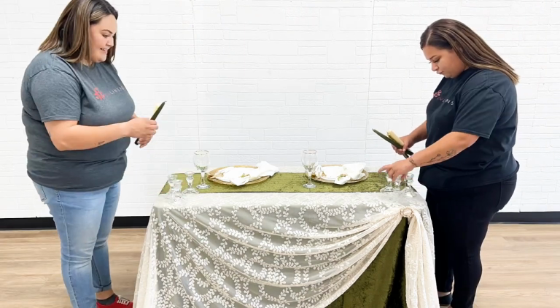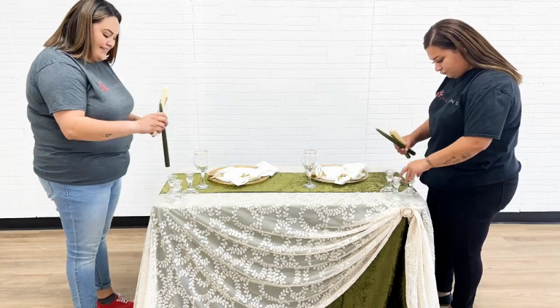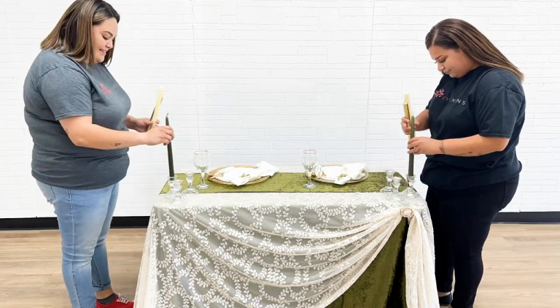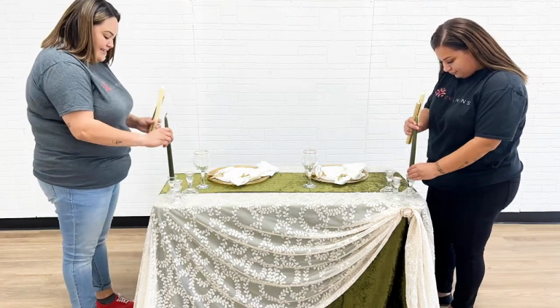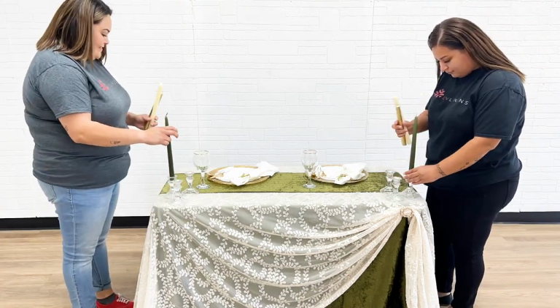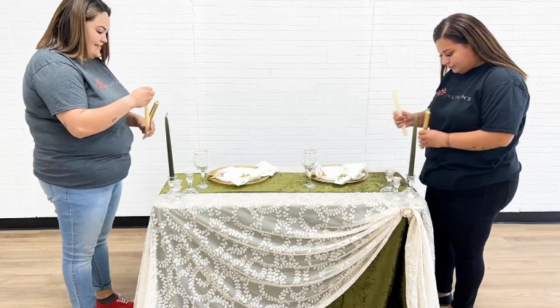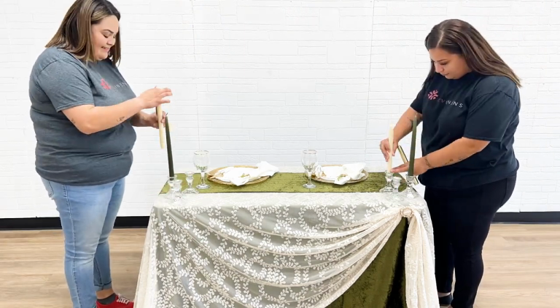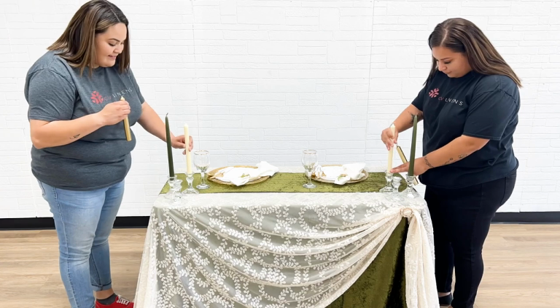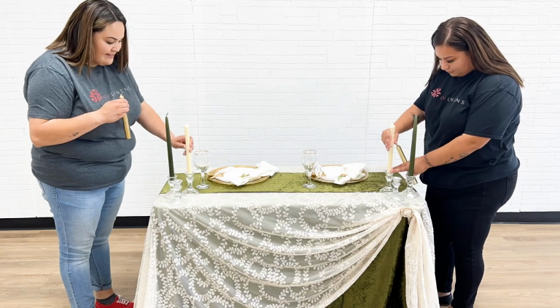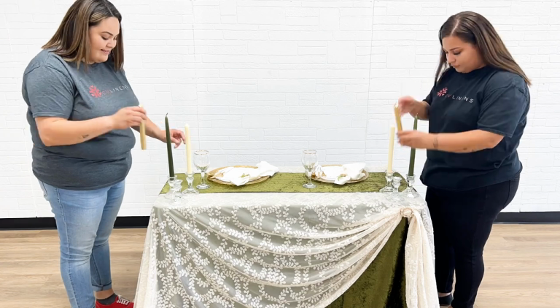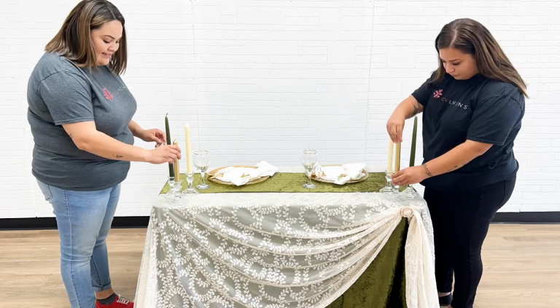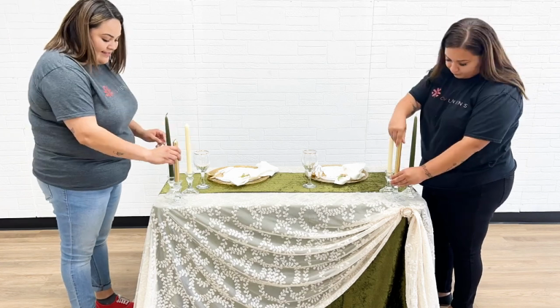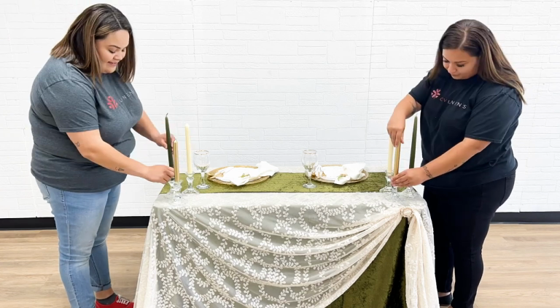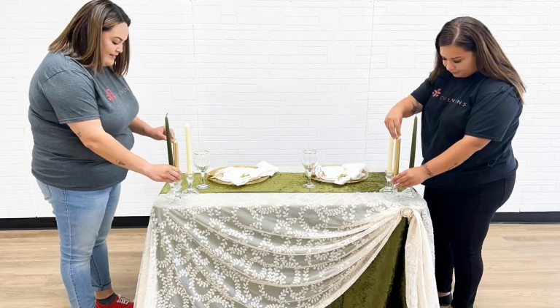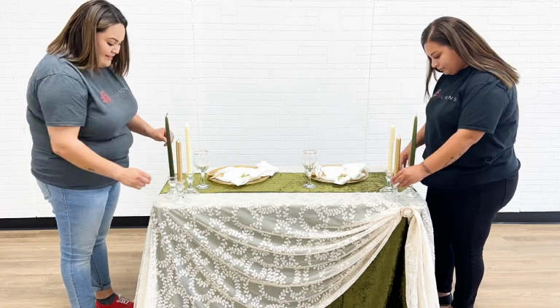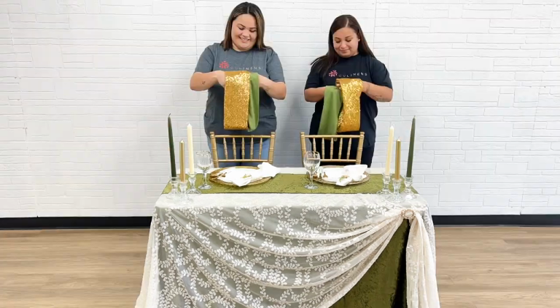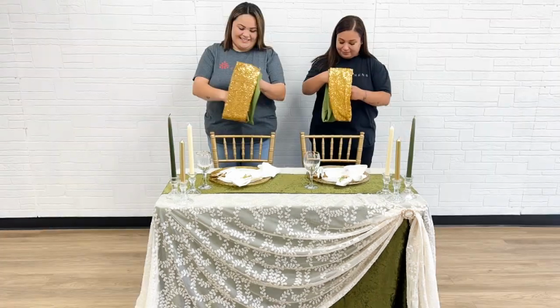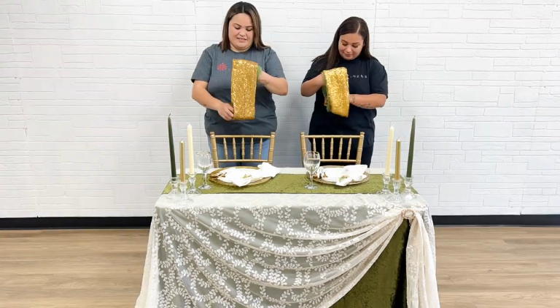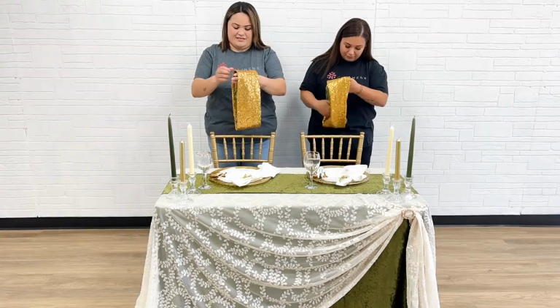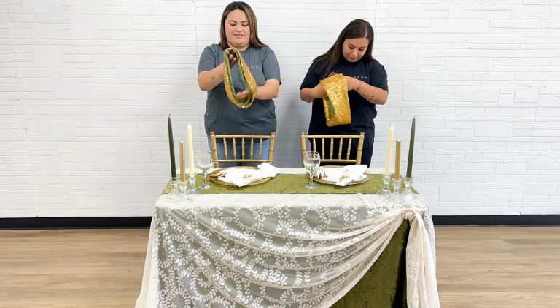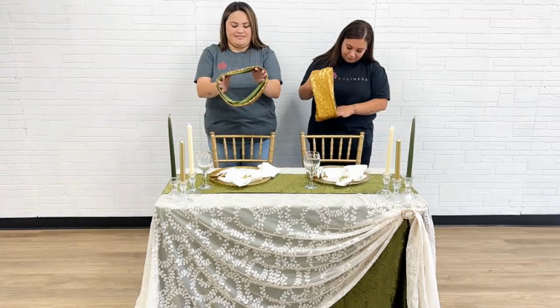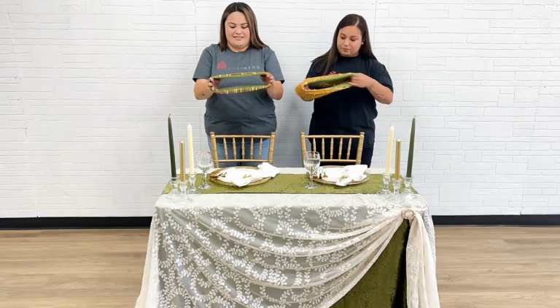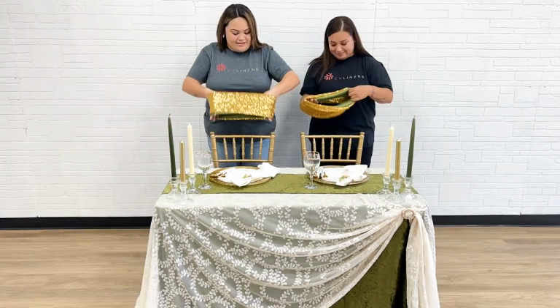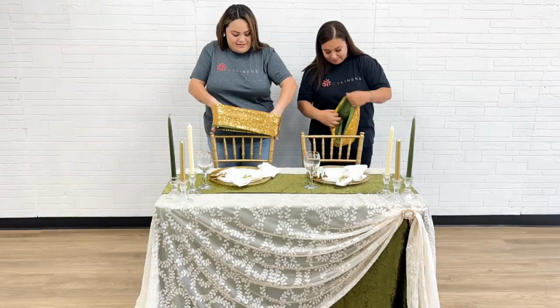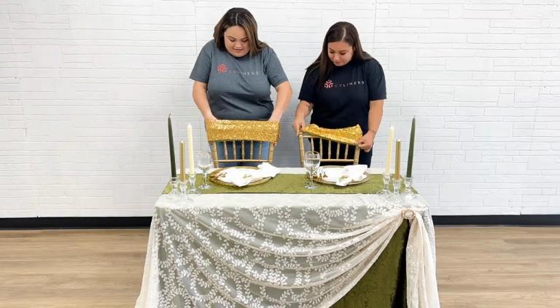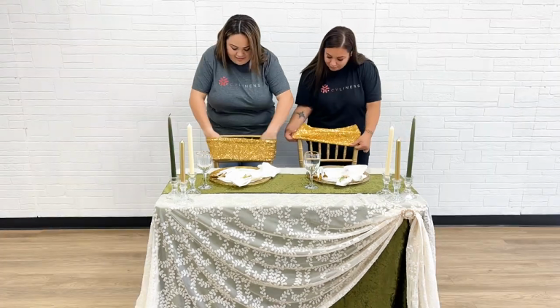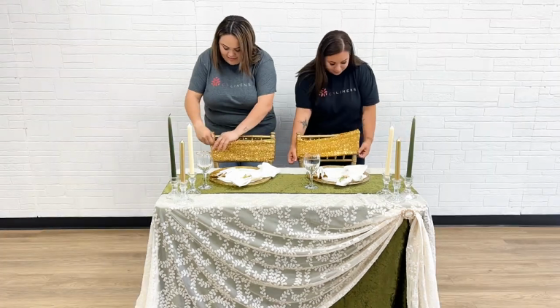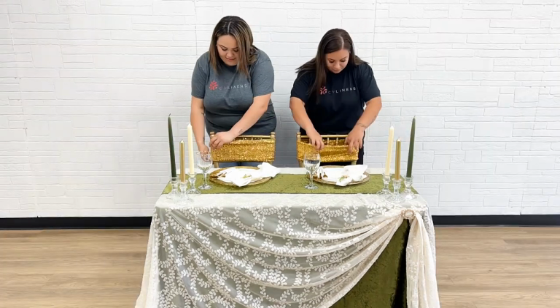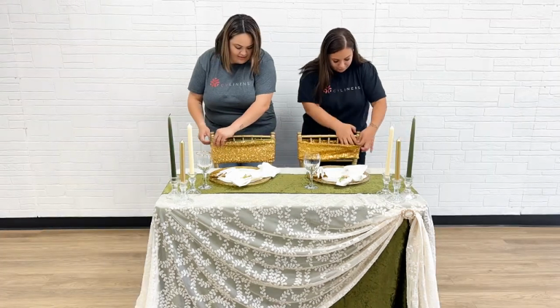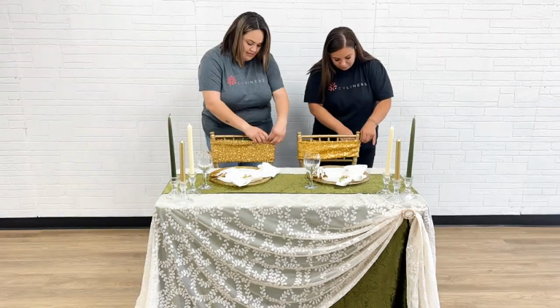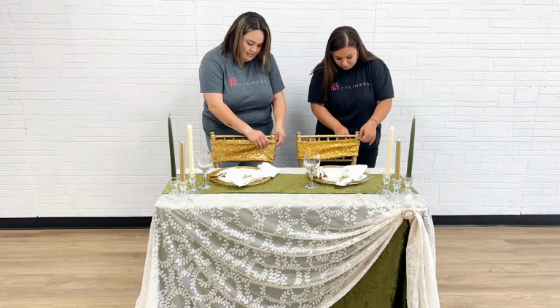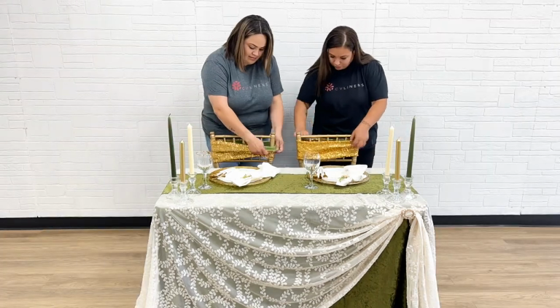Add in taper candles for a pop of color. Combine chair bands for added texture.